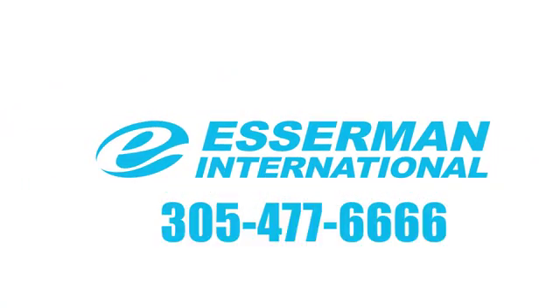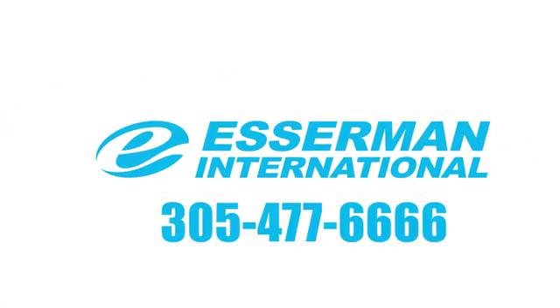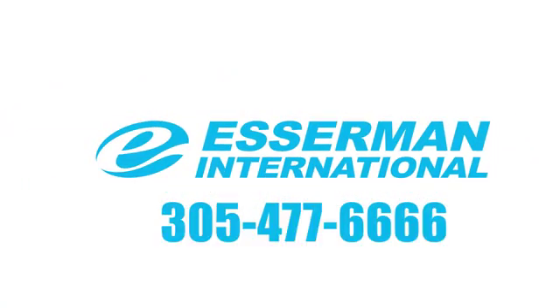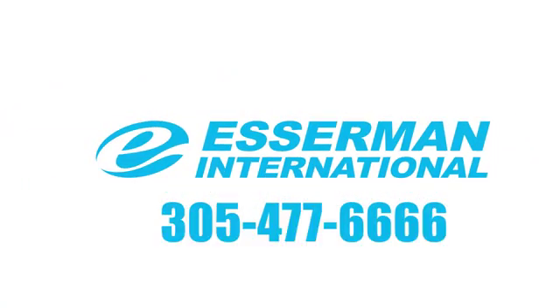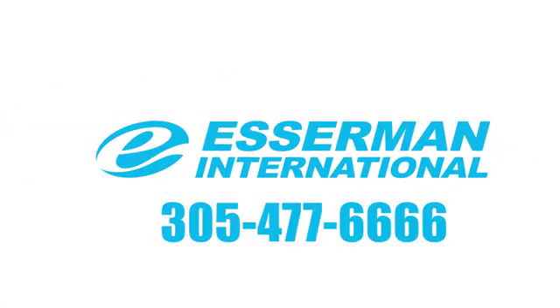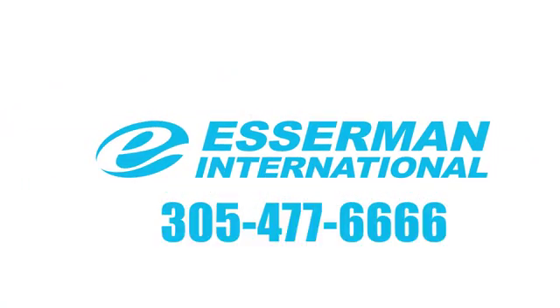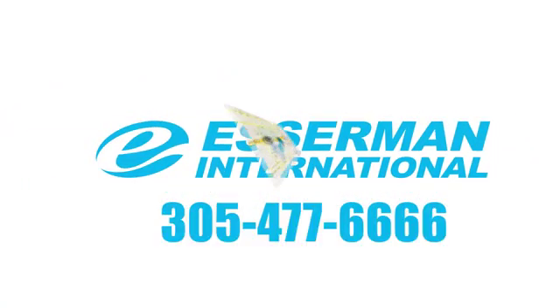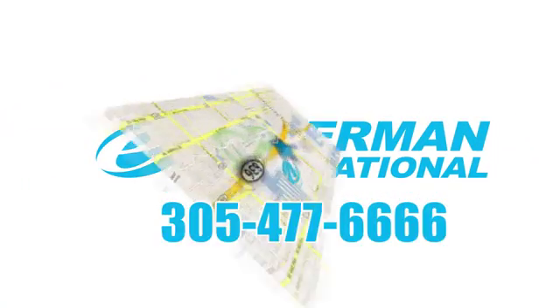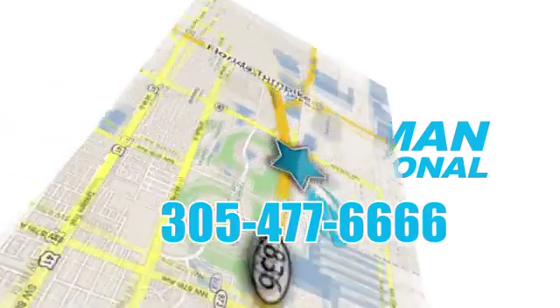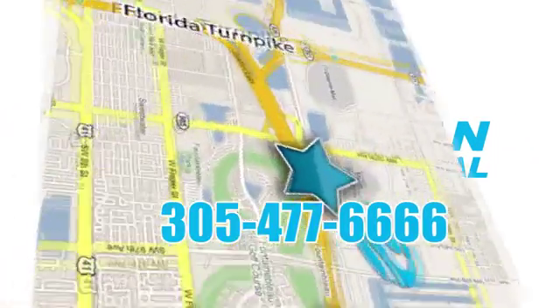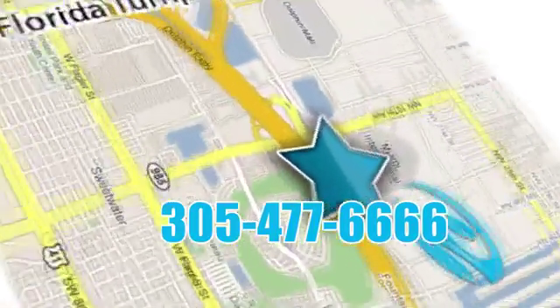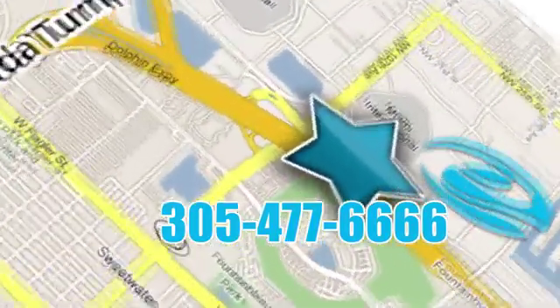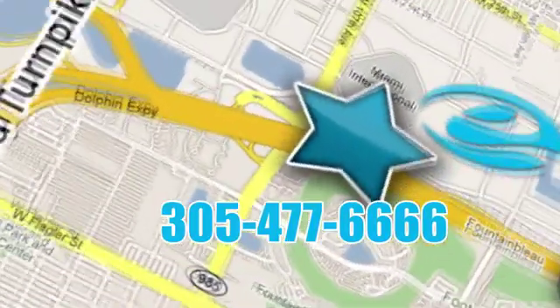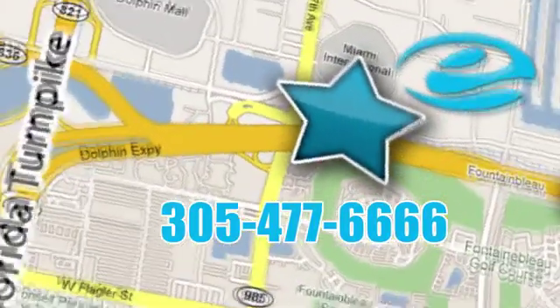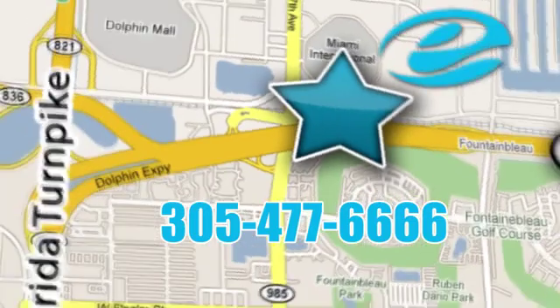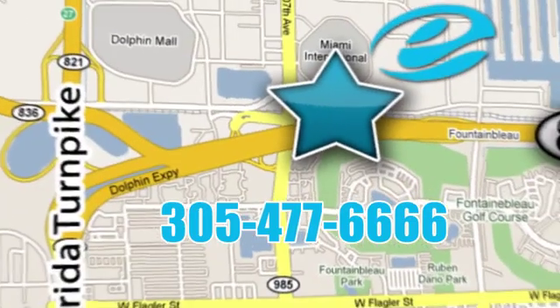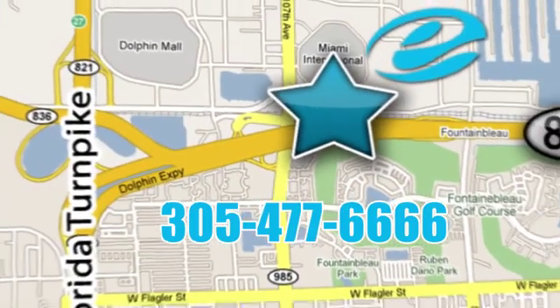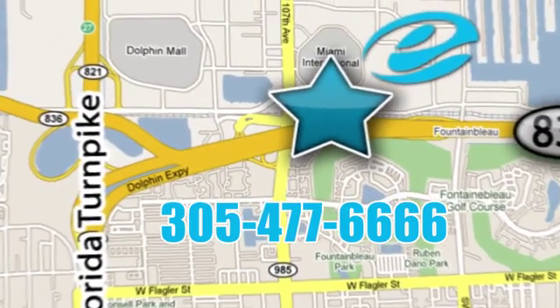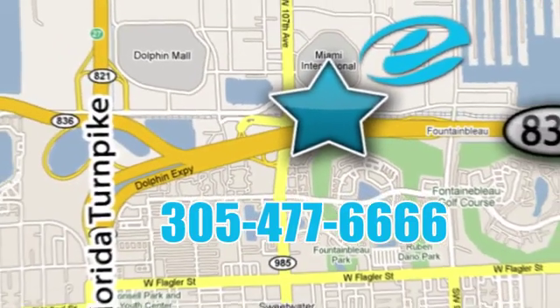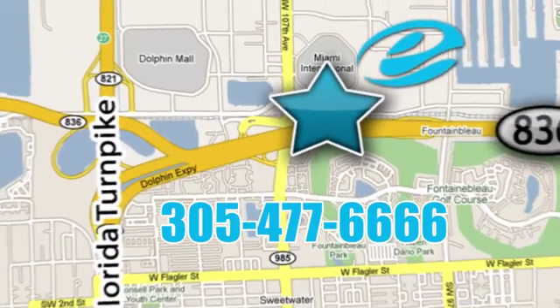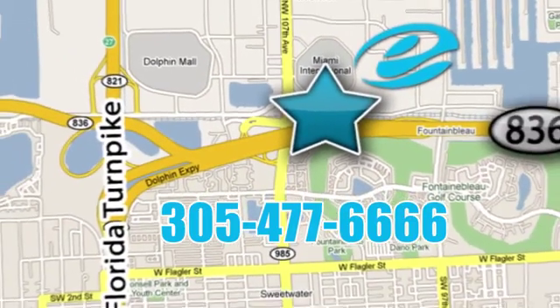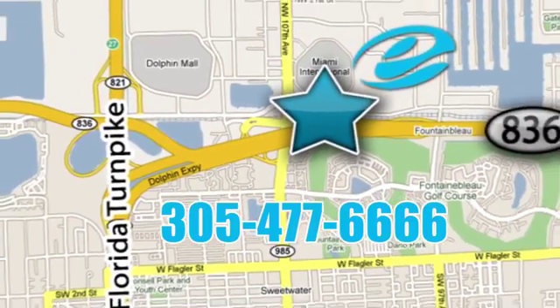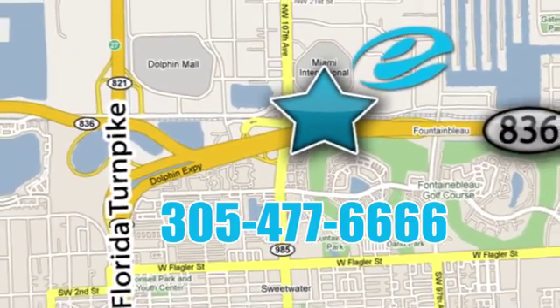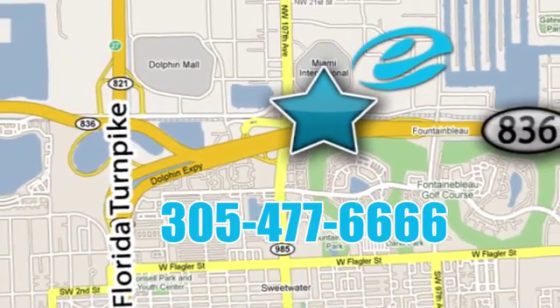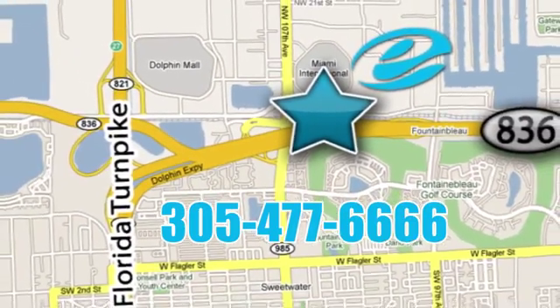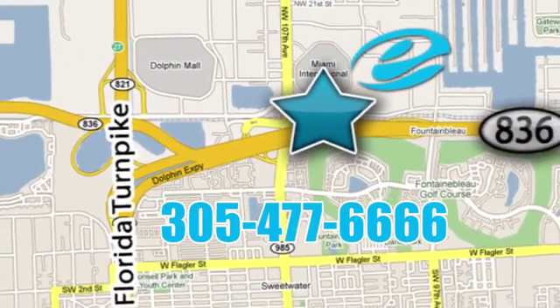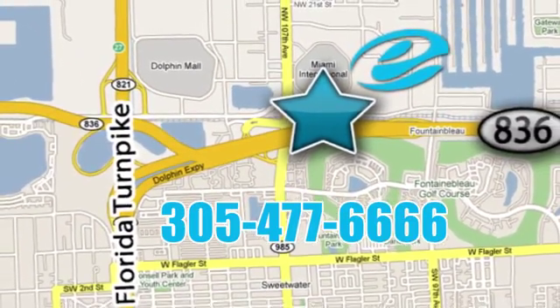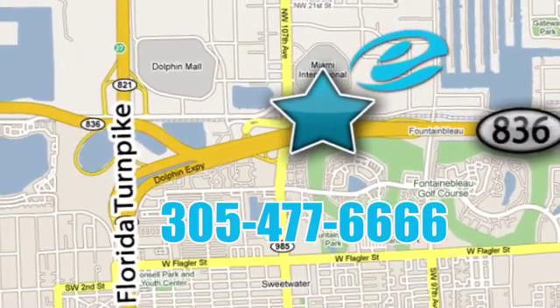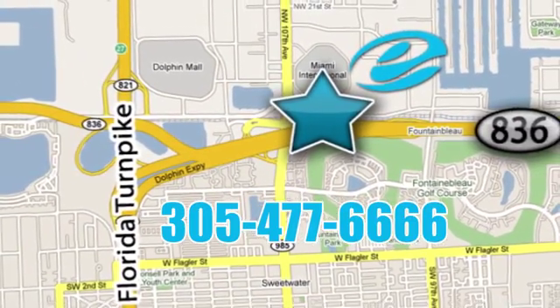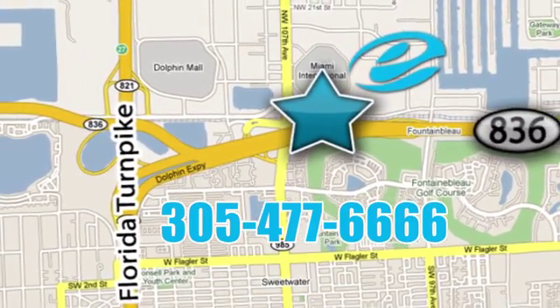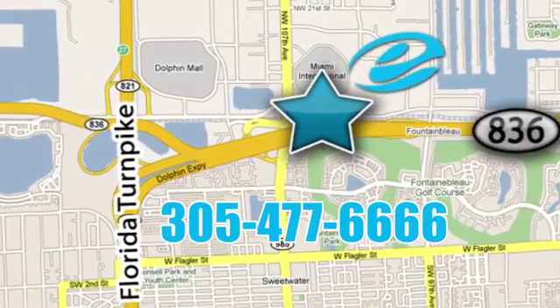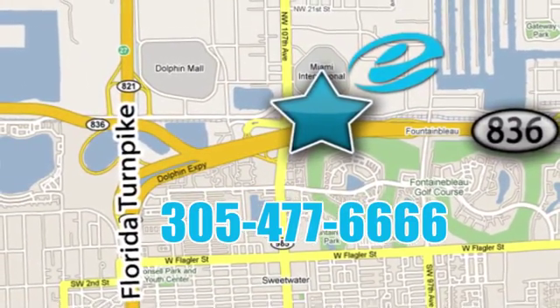Experience Esserman International today. We're conveniently located off Highway 836 and the Florida Turnpike in Miami.